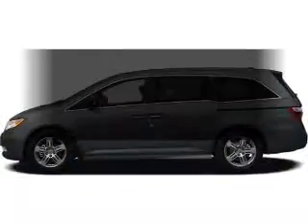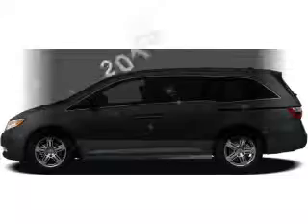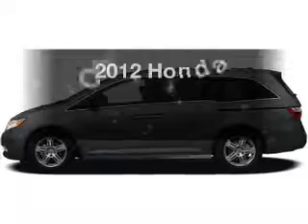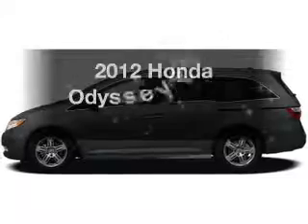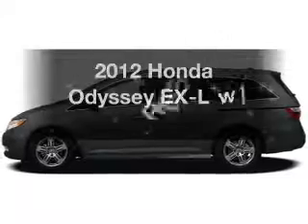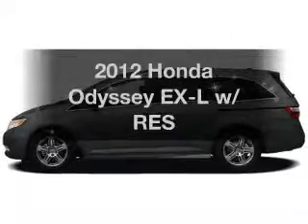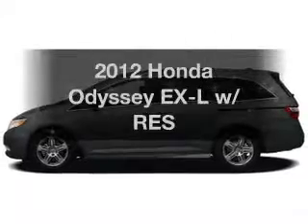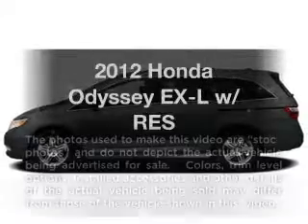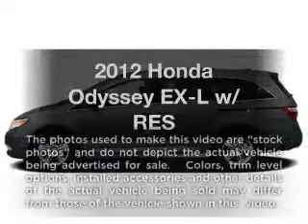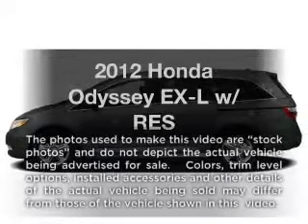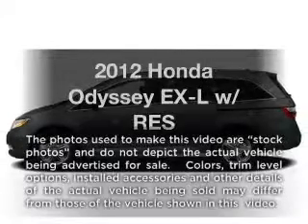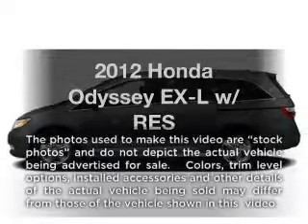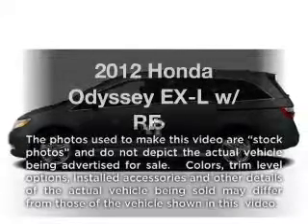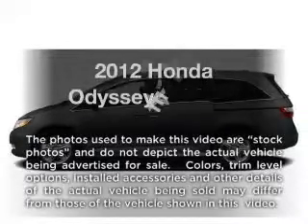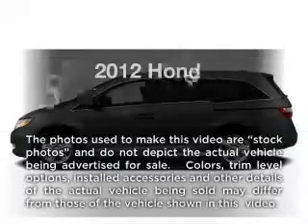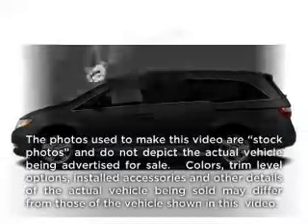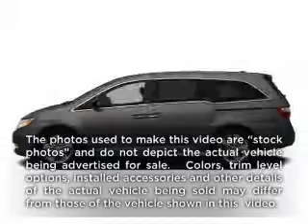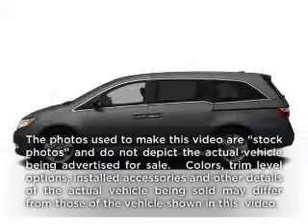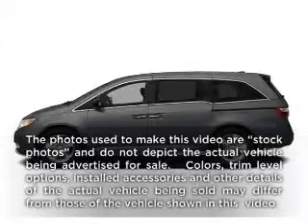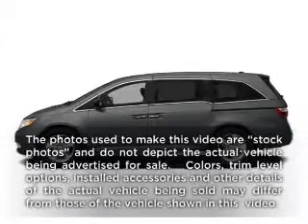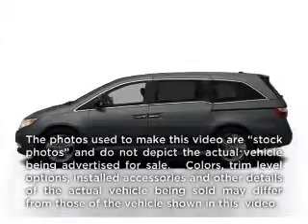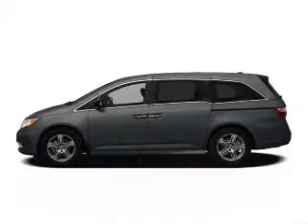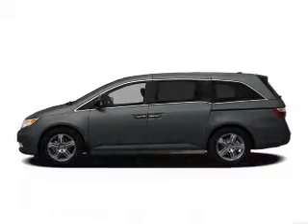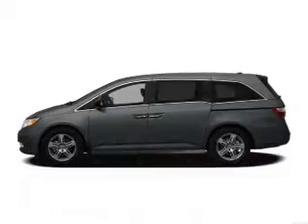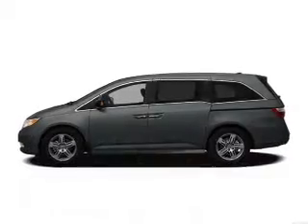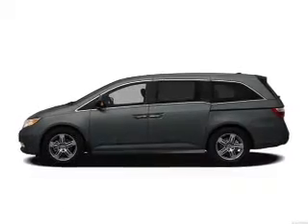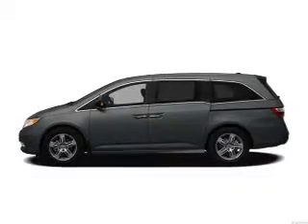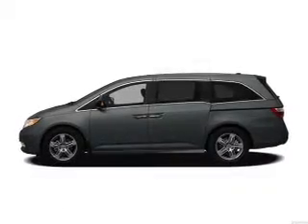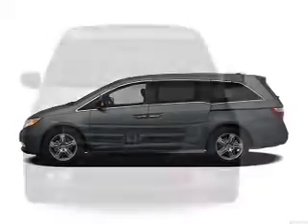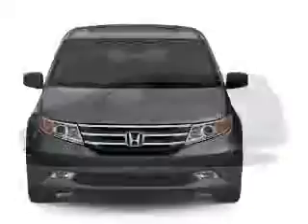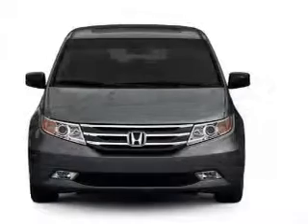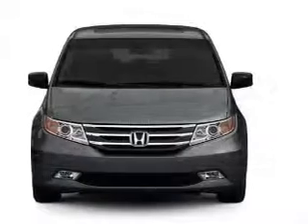Presenting the 2012 Honda Odyssey. If you're looking for an automobile with great attributes, look no further.